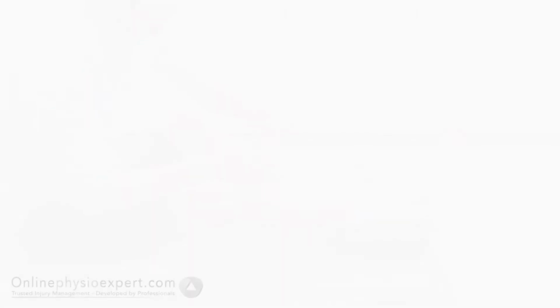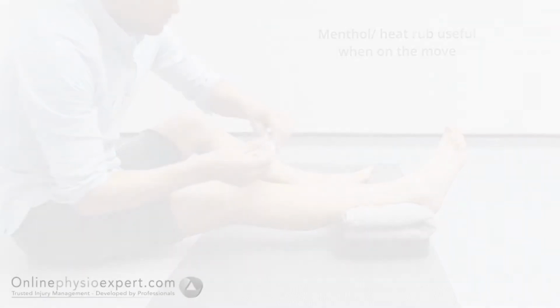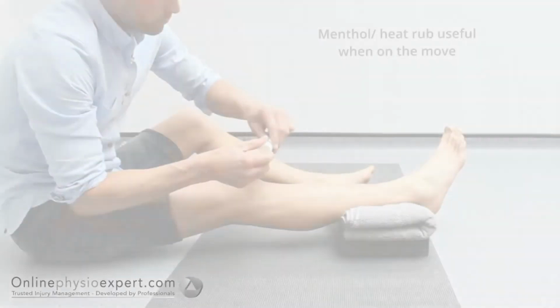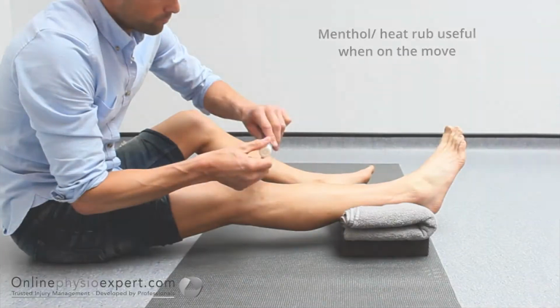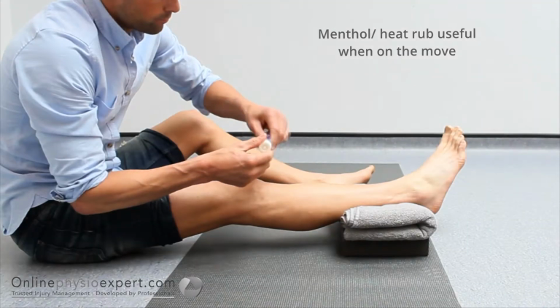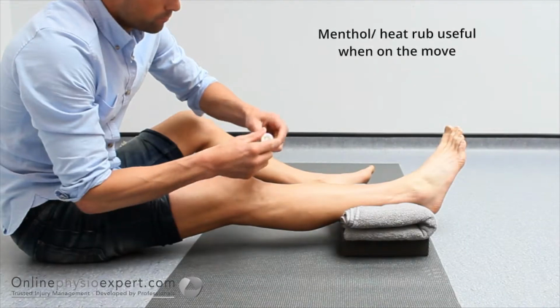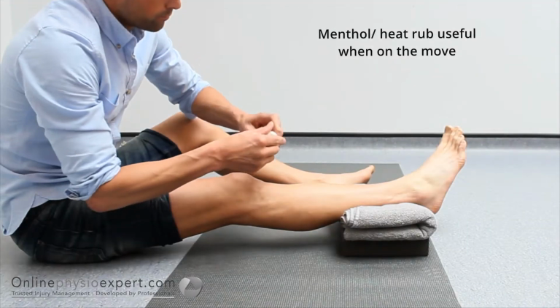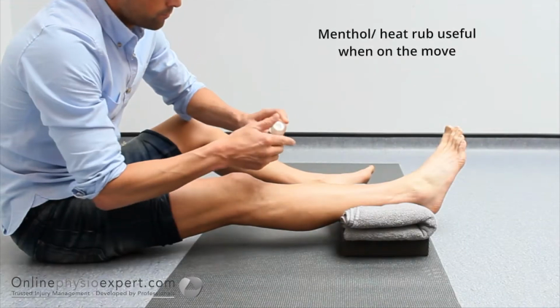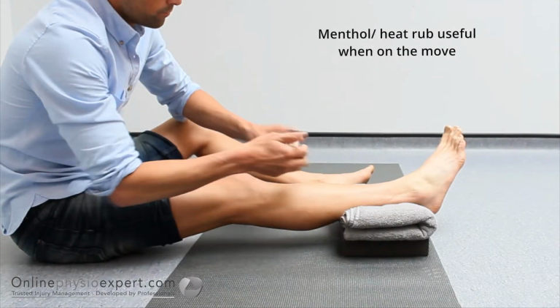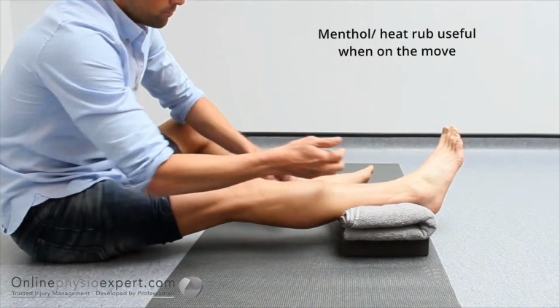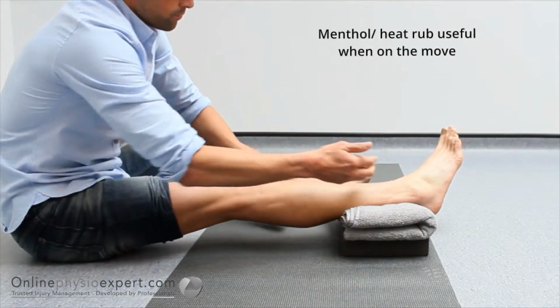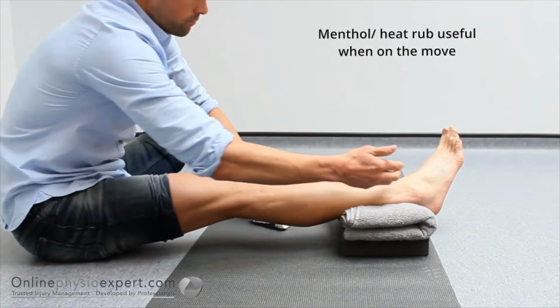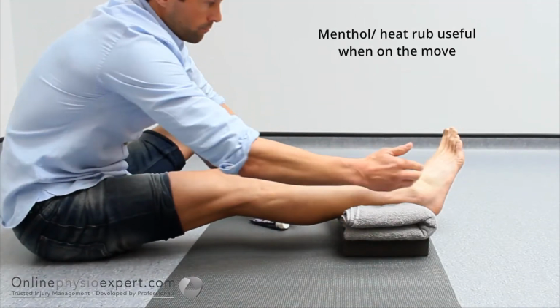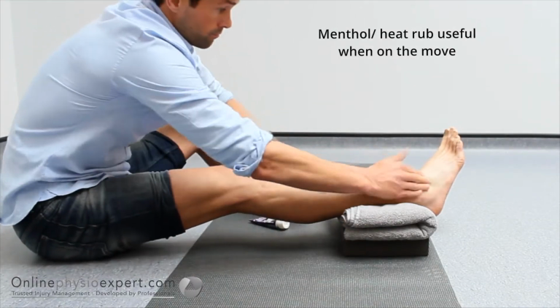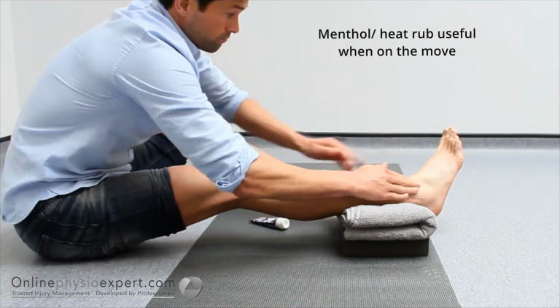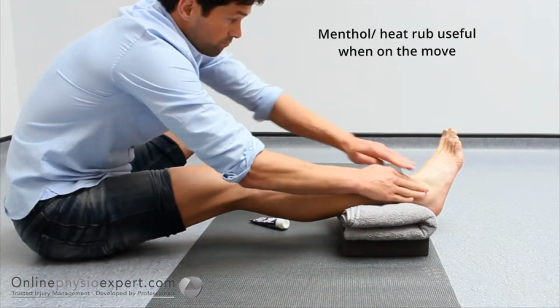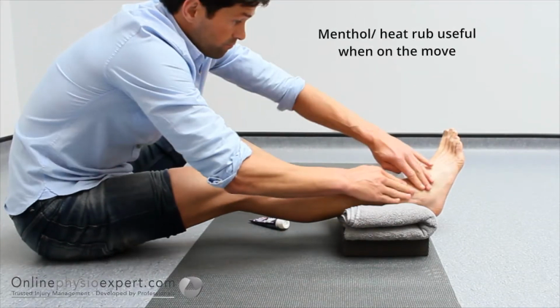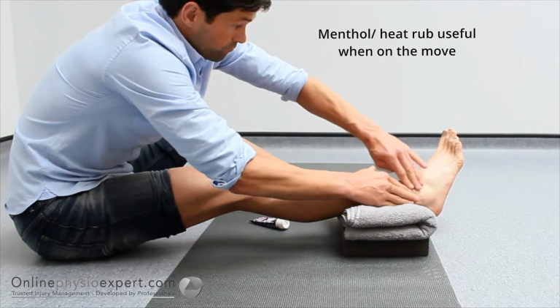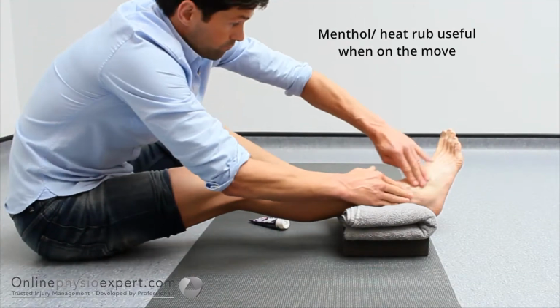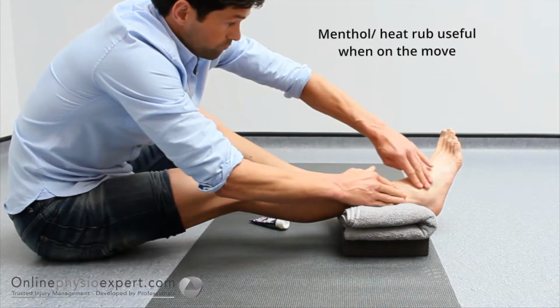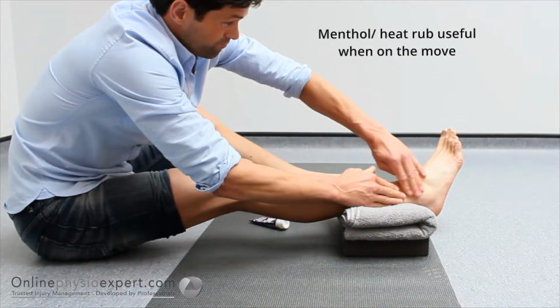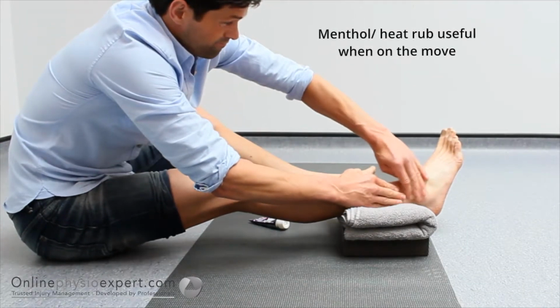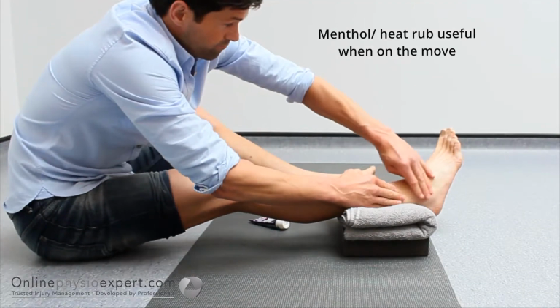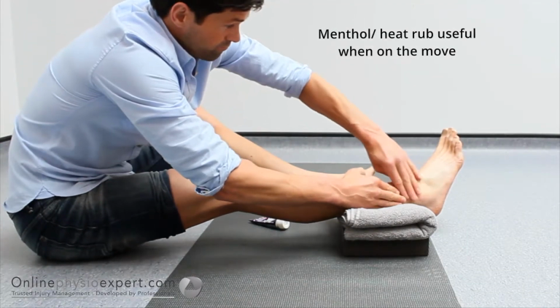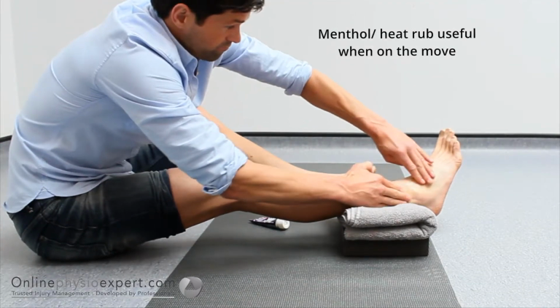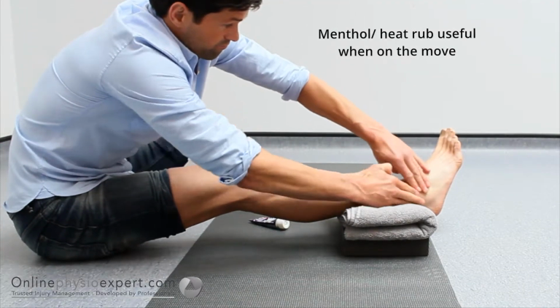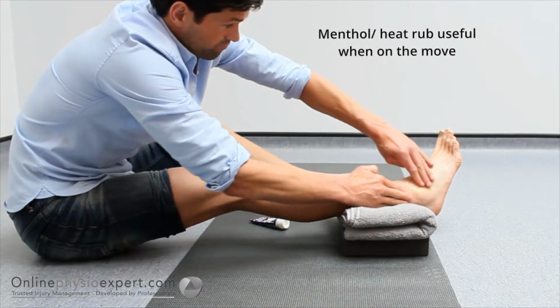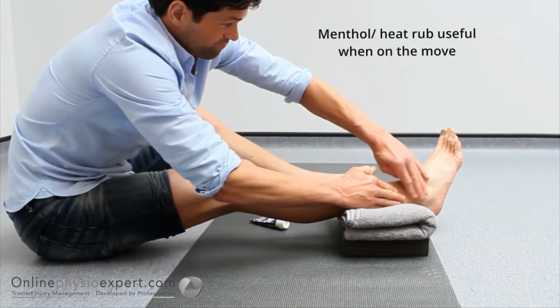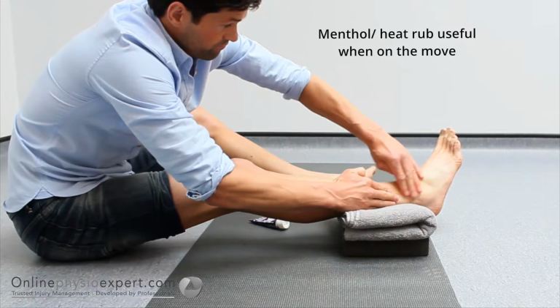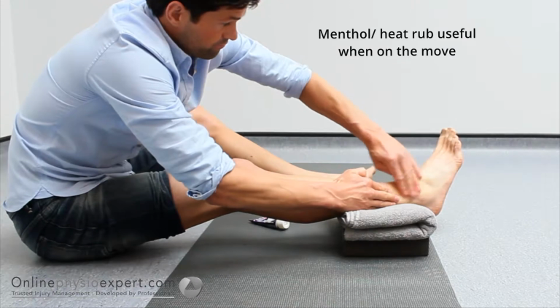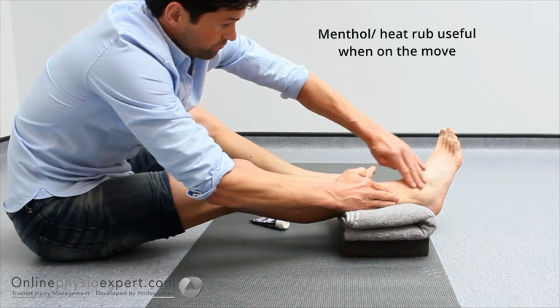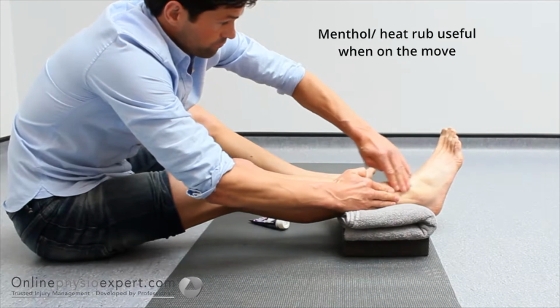An alternative to a heat pack is to use a heat rub, which may be easier when you are on the move.